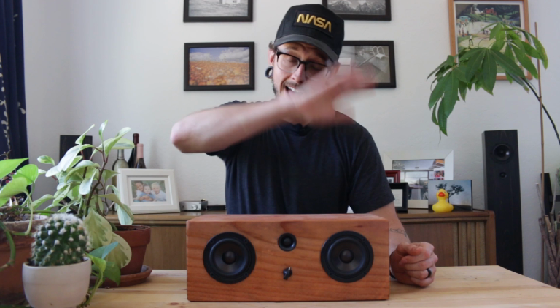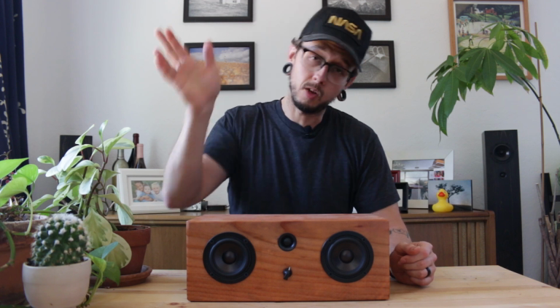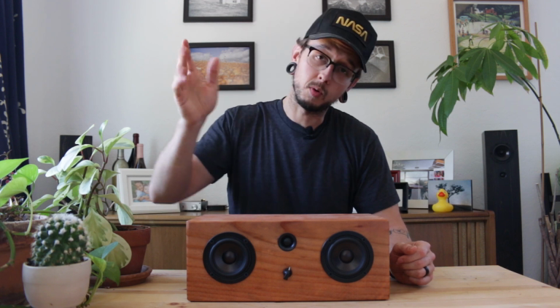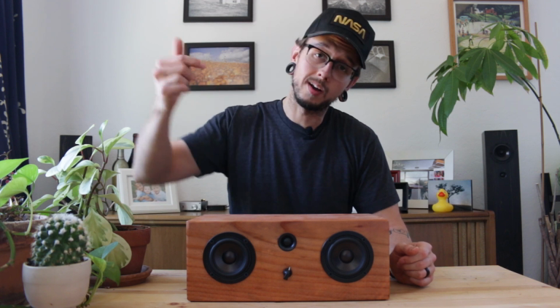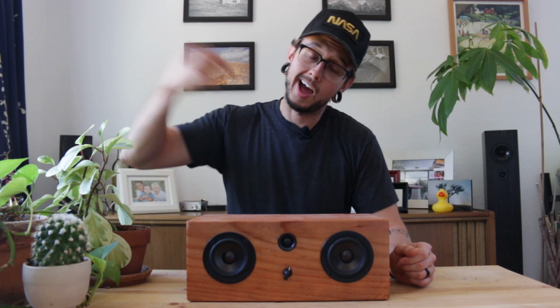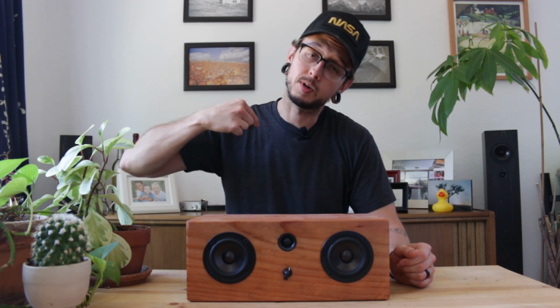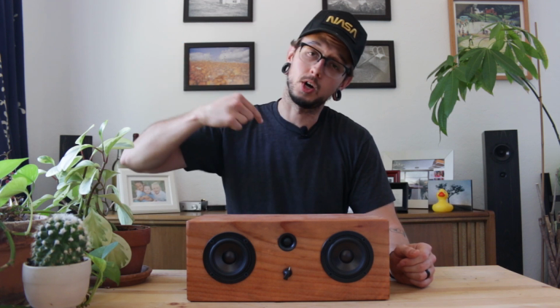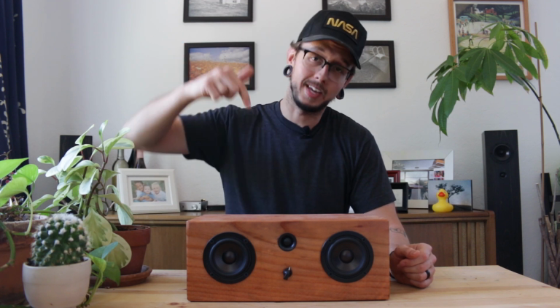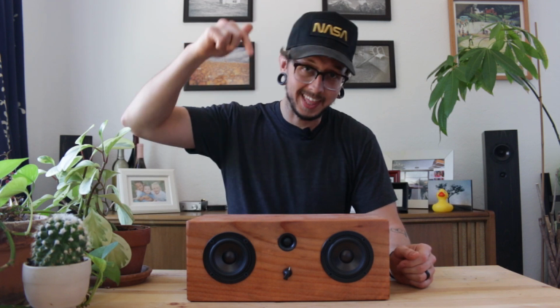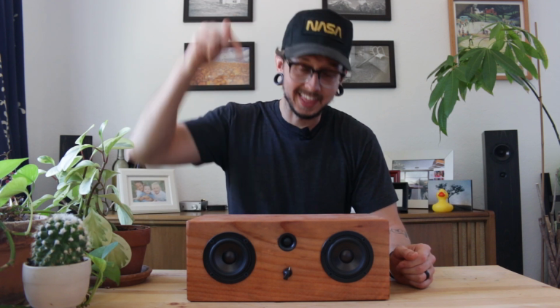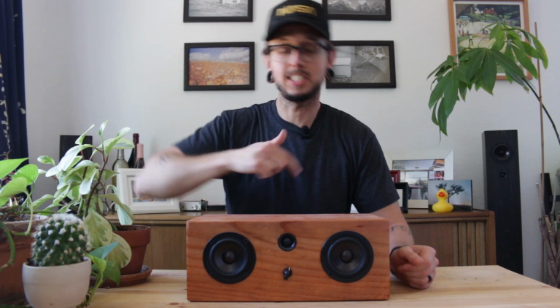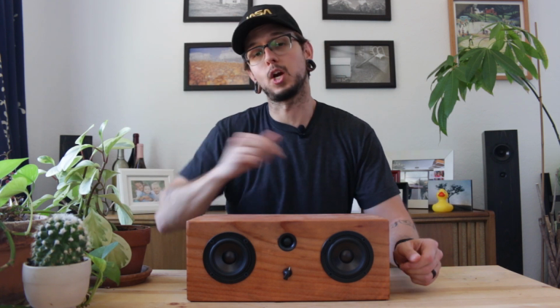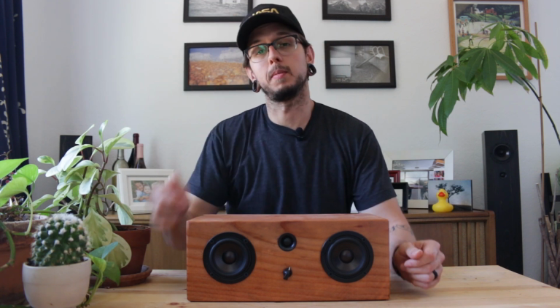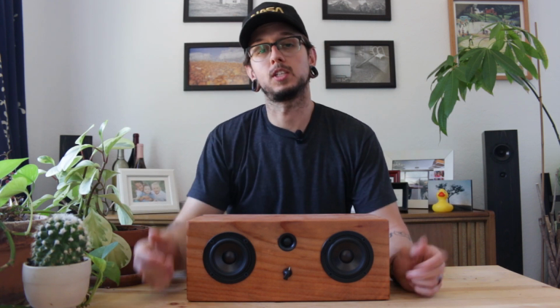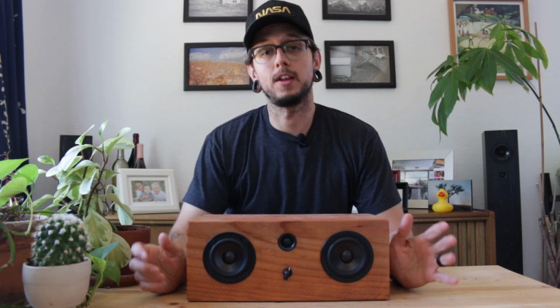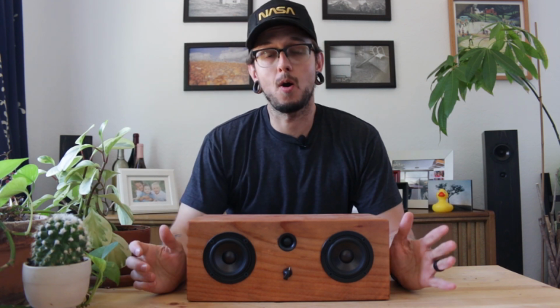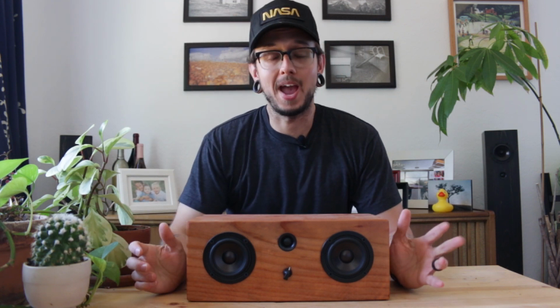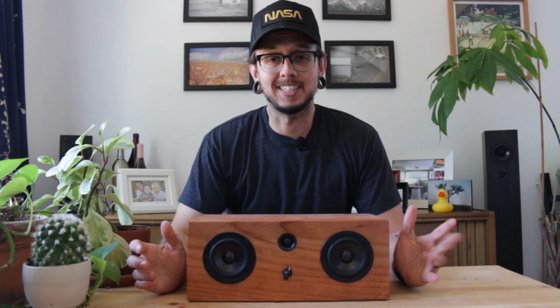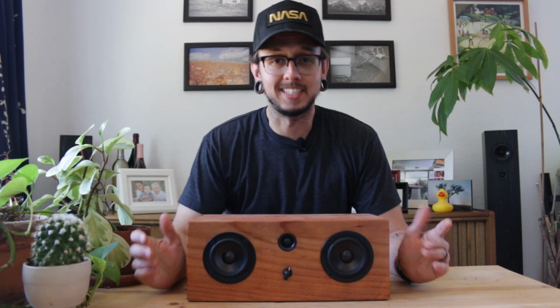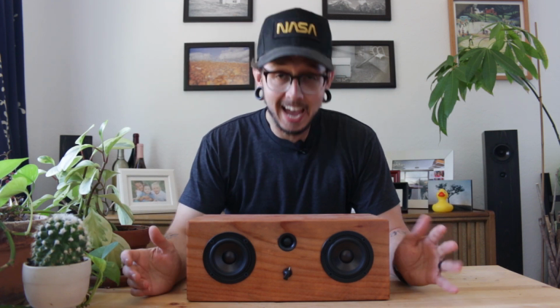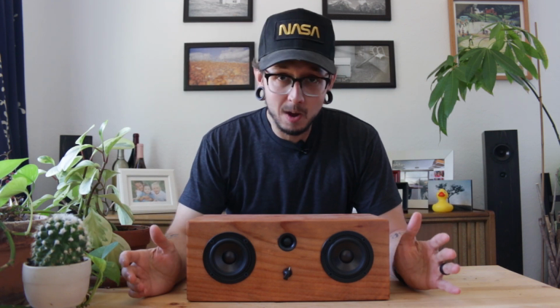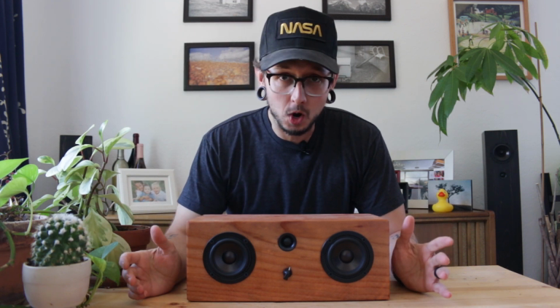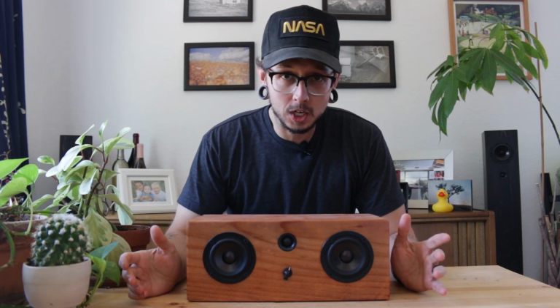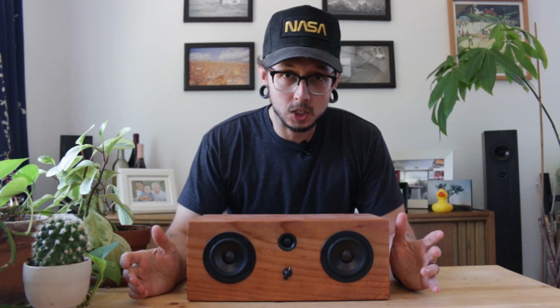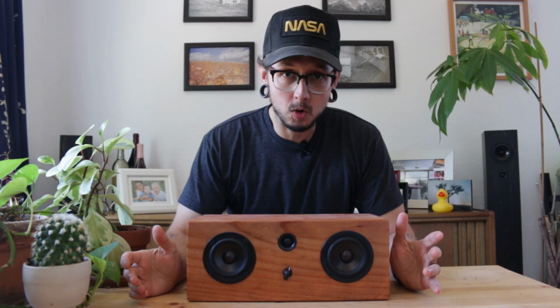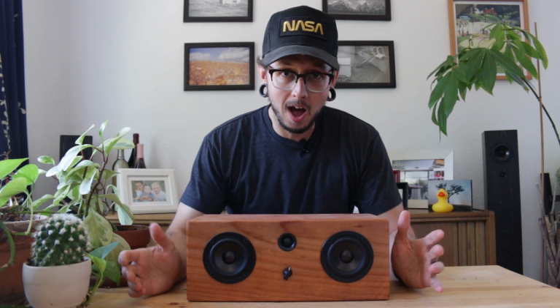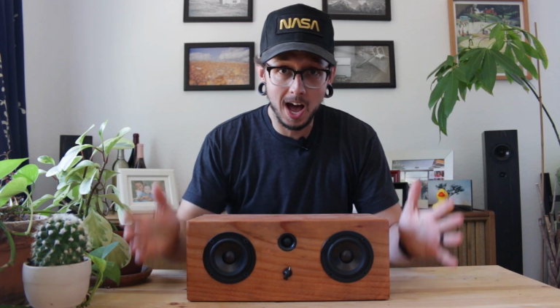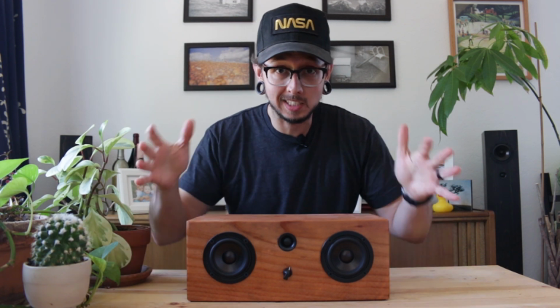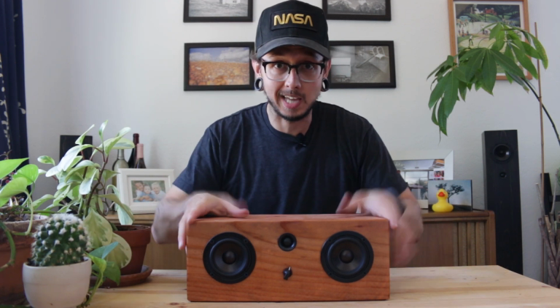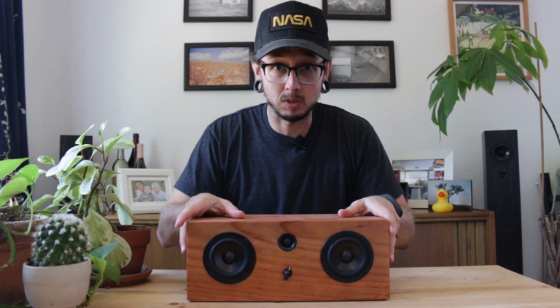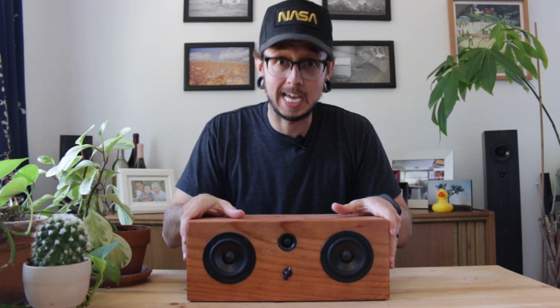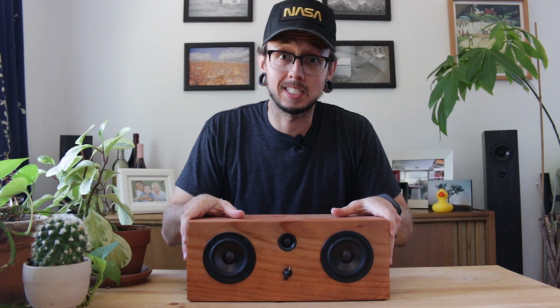Hello everyone, I'm Kirby, this is Kirby Meets Audio, and today we're gonna do a sound test.